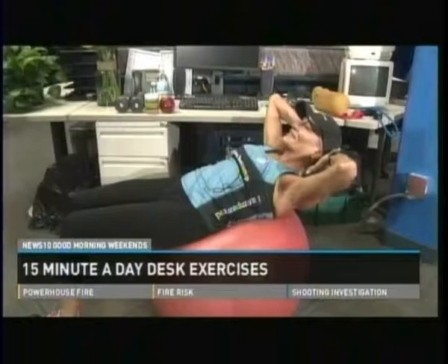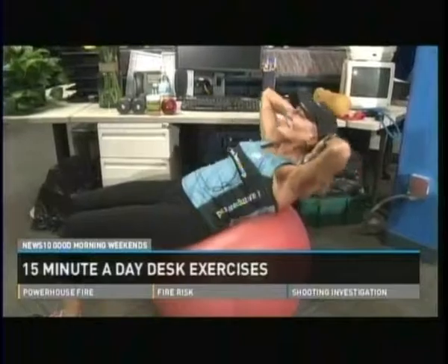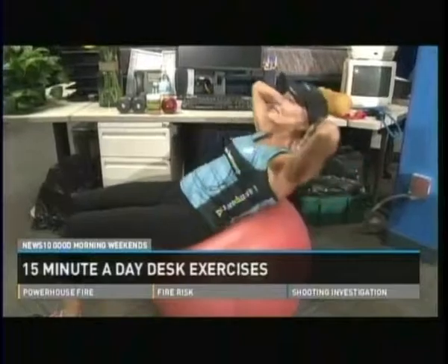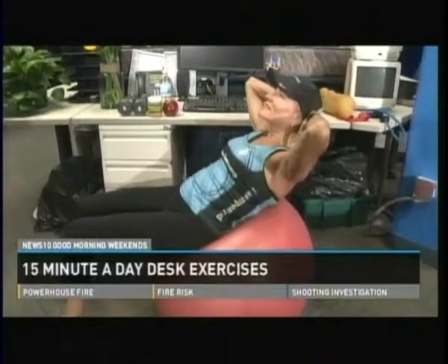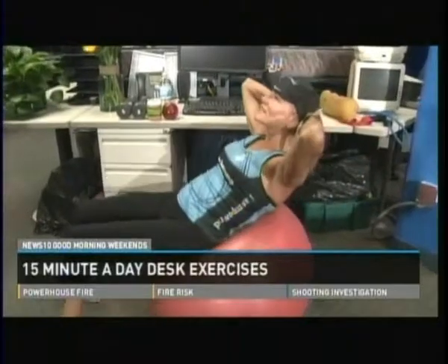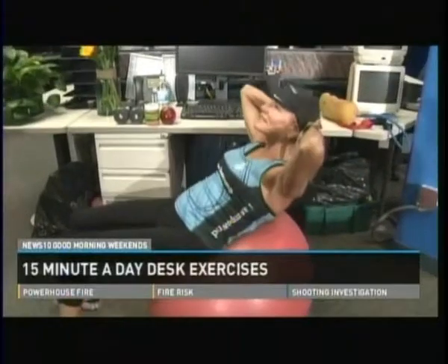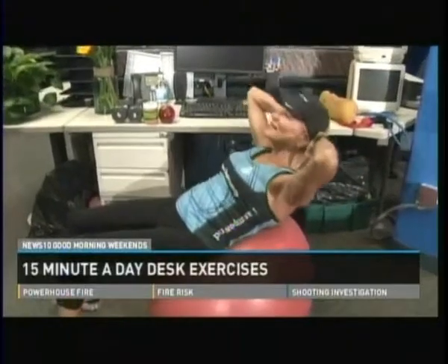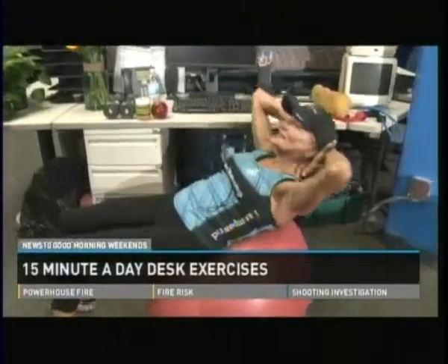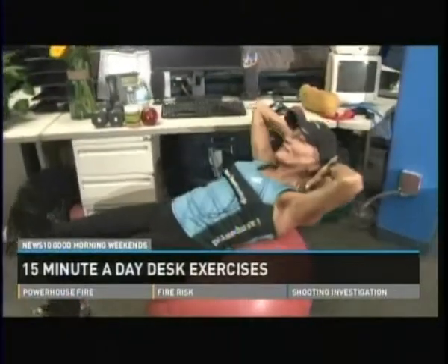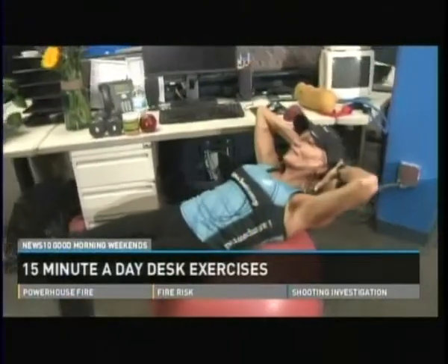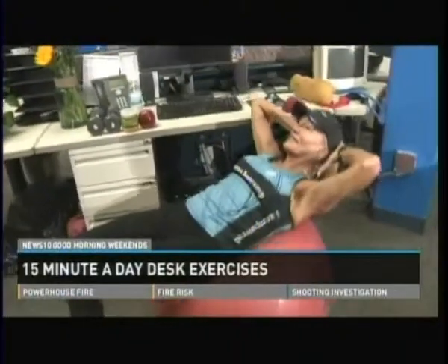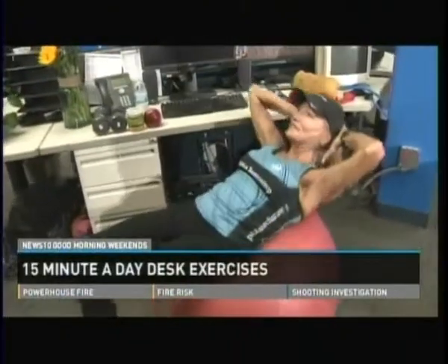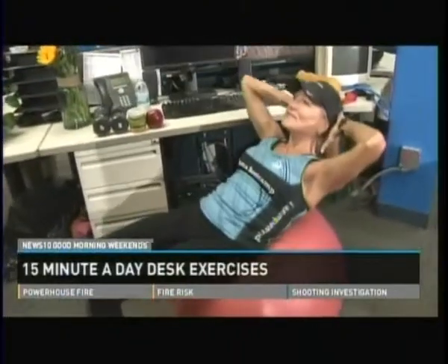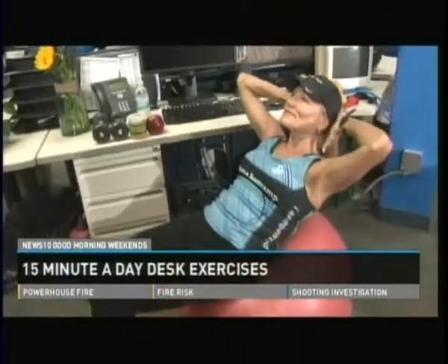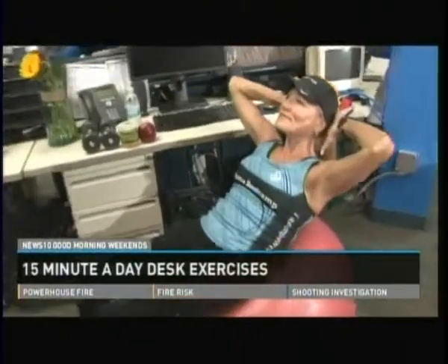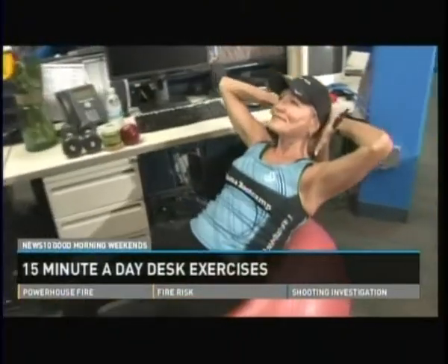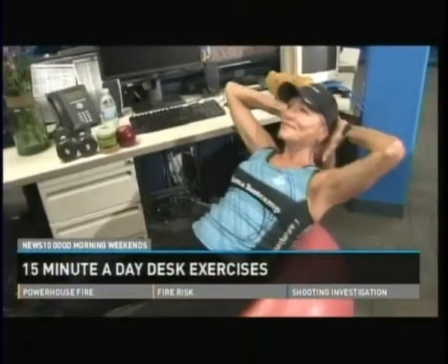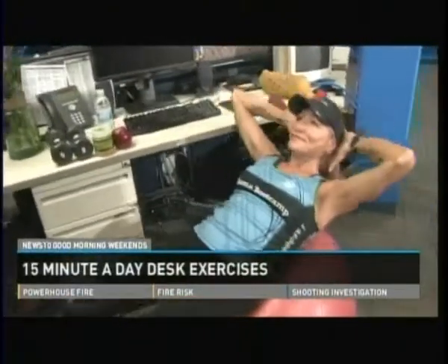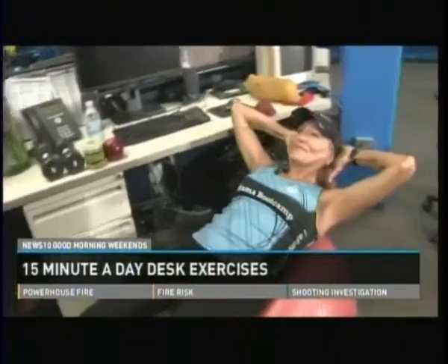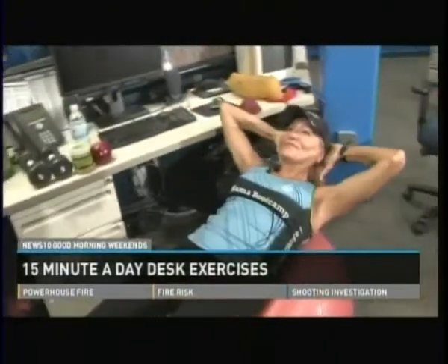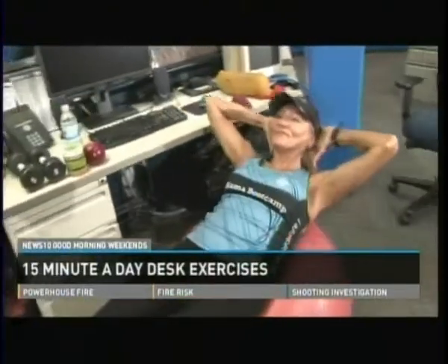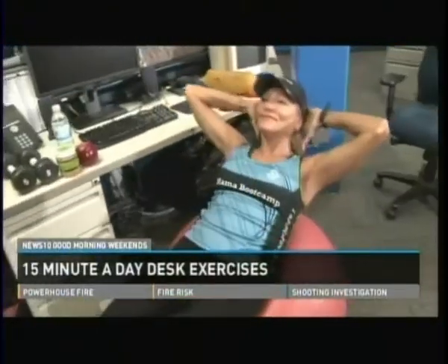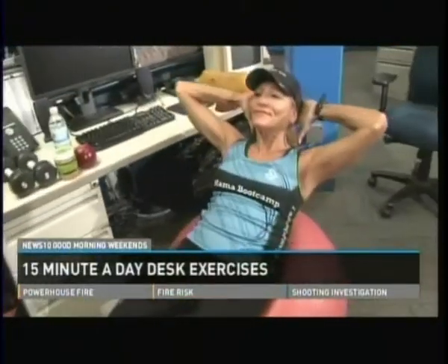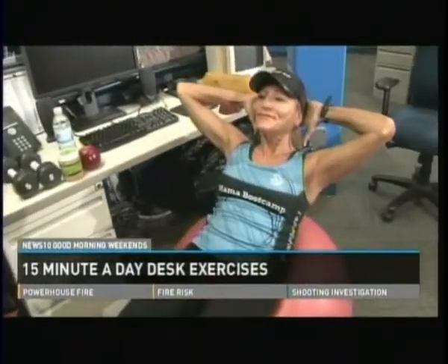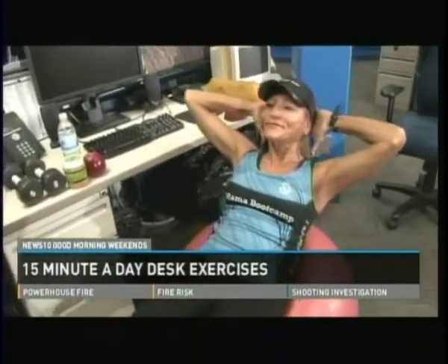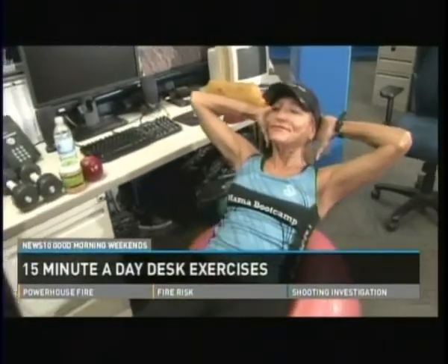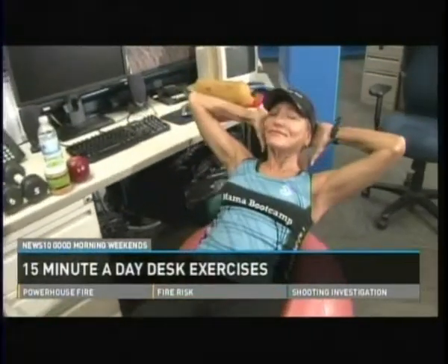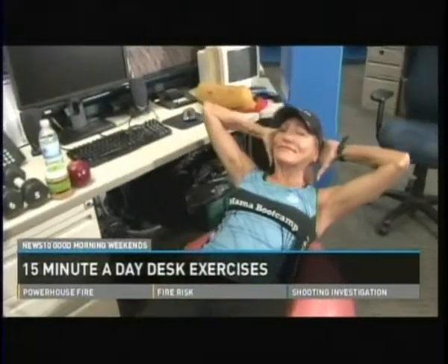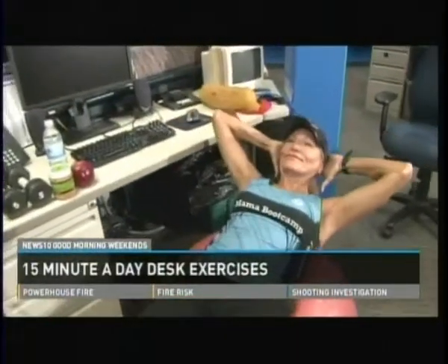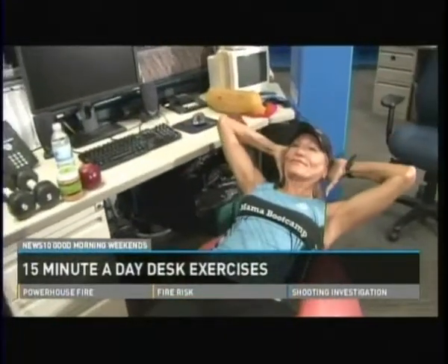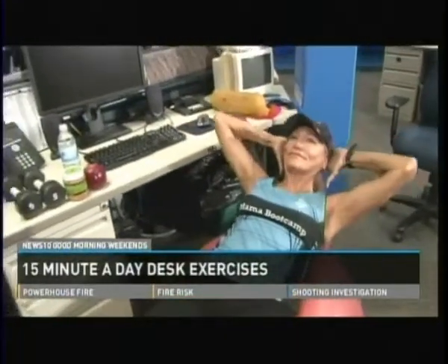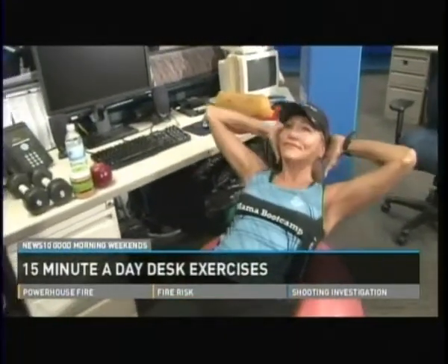Live at News 10, how you can get a workout in just 15 minutes at your desk.